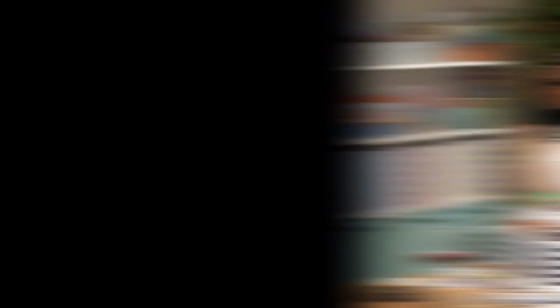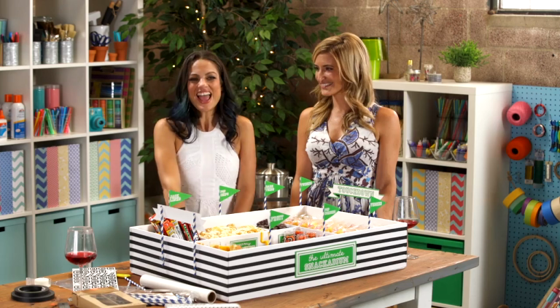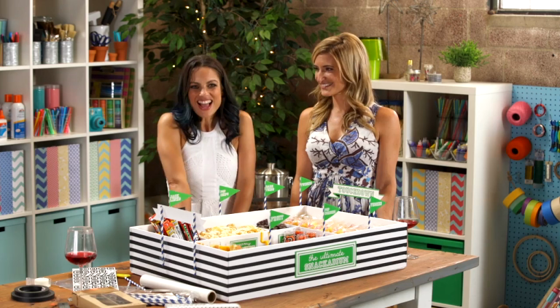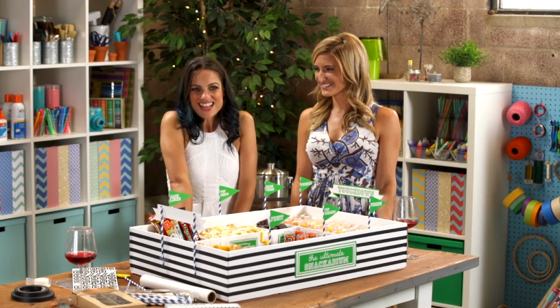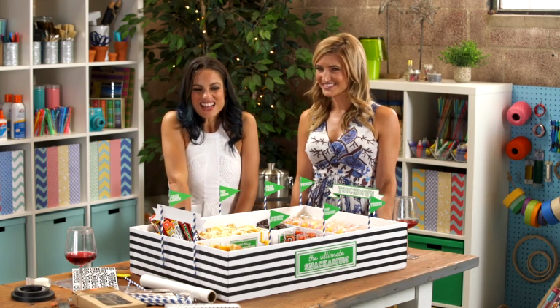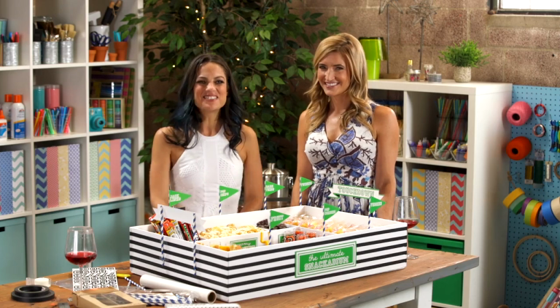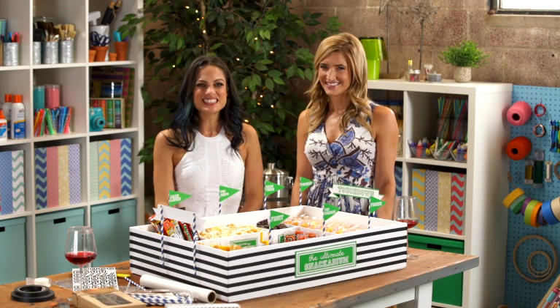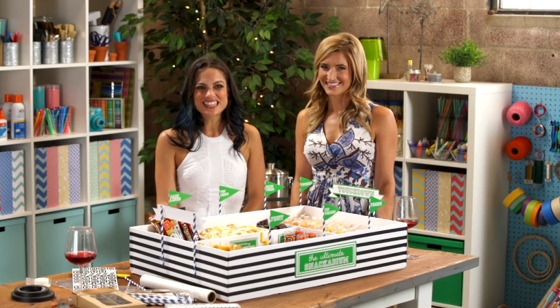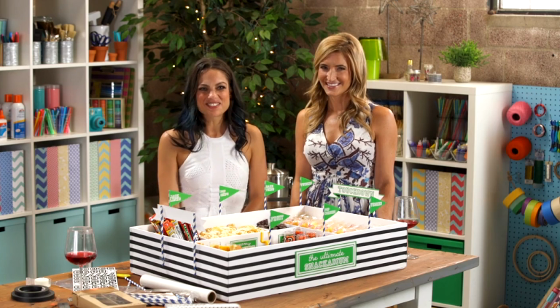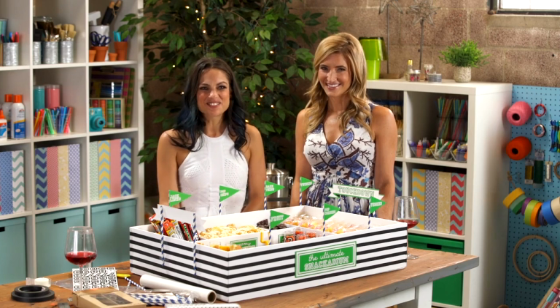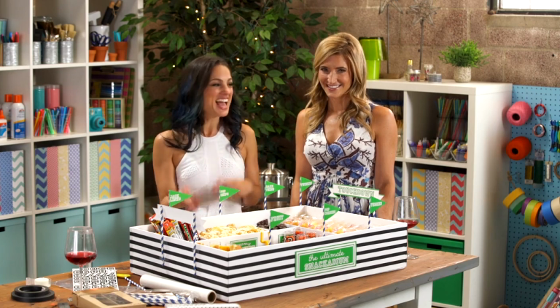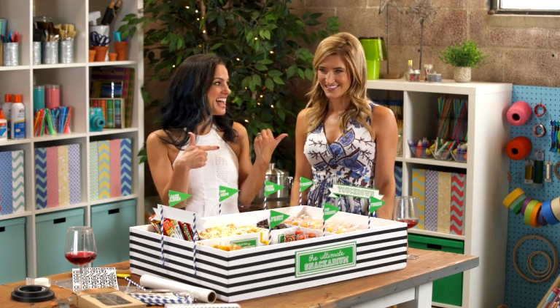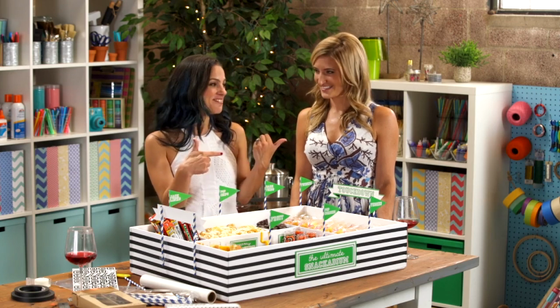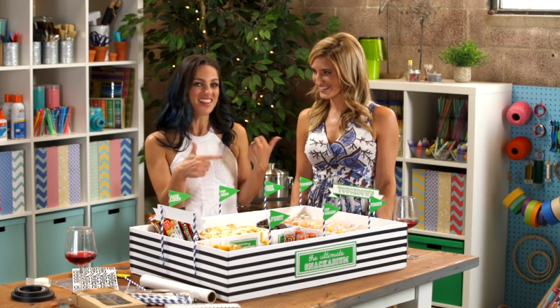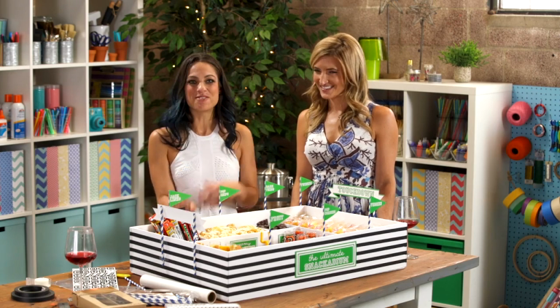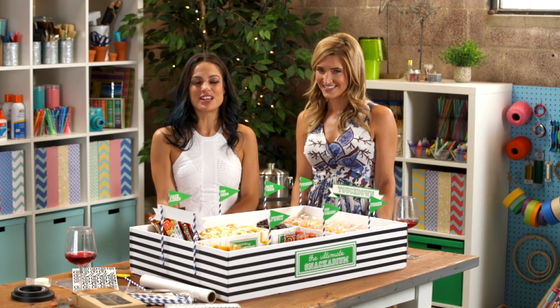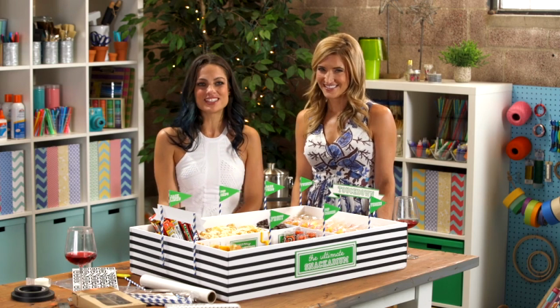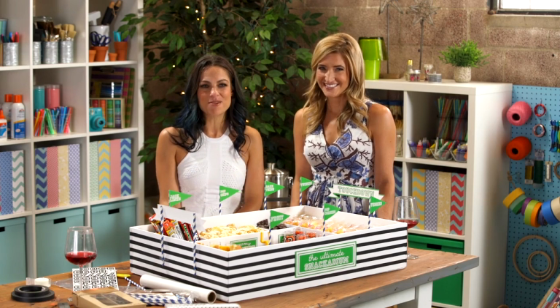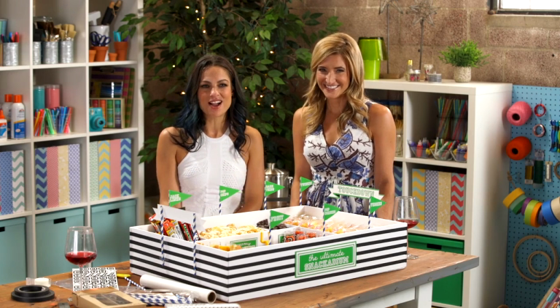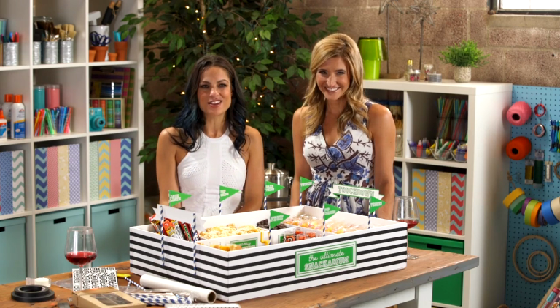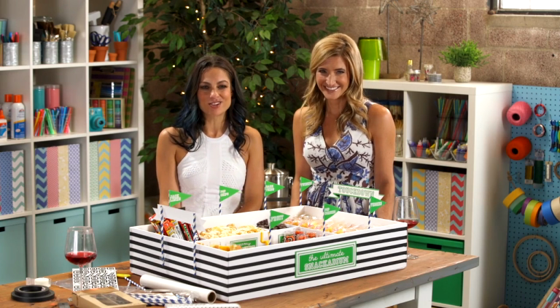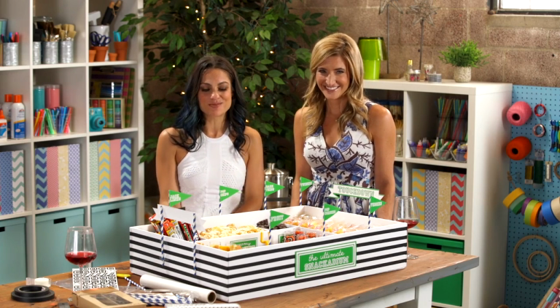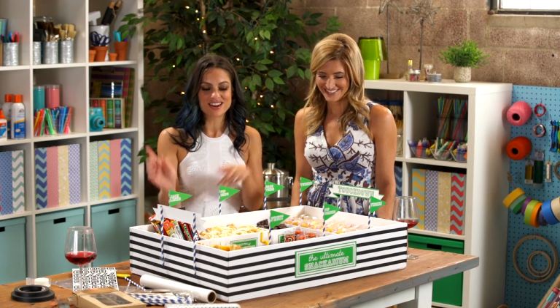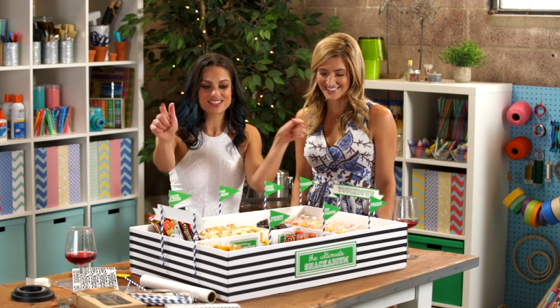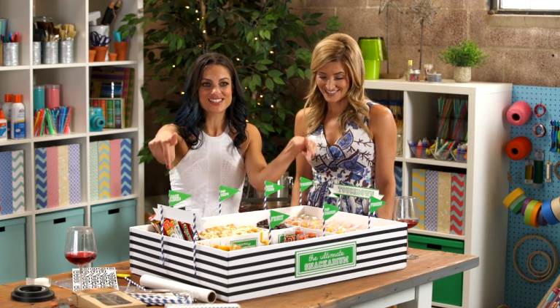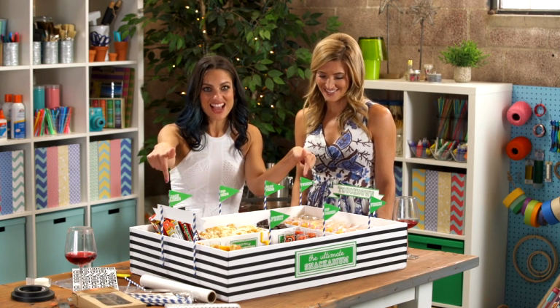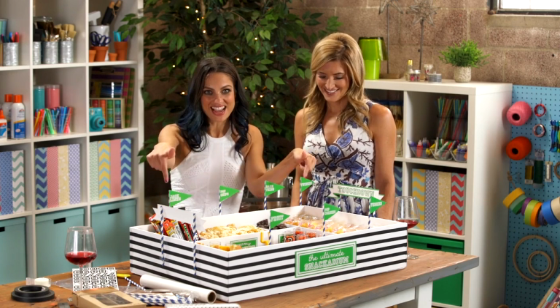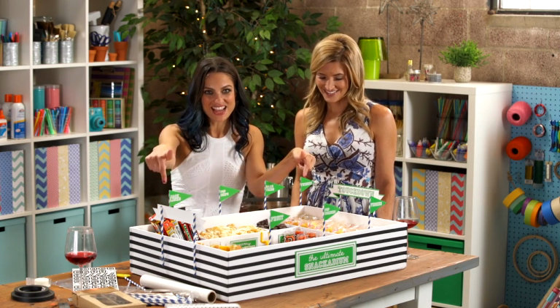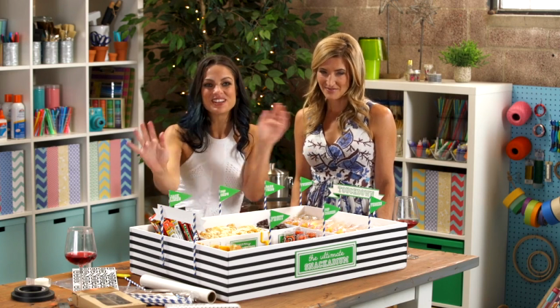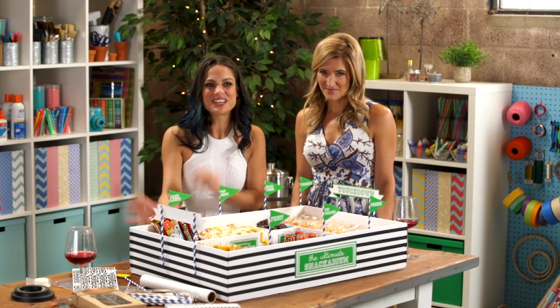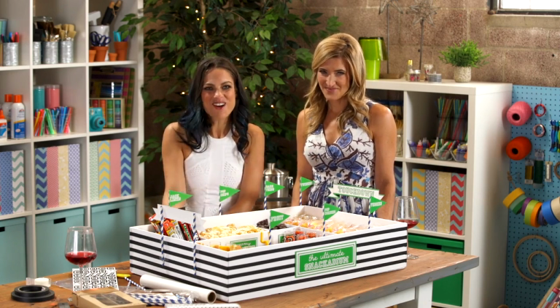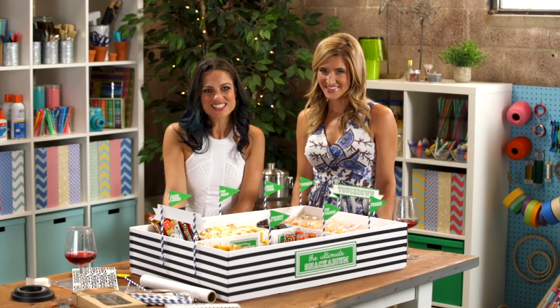Hey guys, I'm Lucentia from the NFL, and we are DIYing the ultimate snackadium. Keep watching!